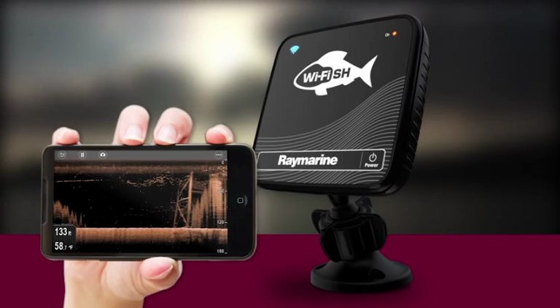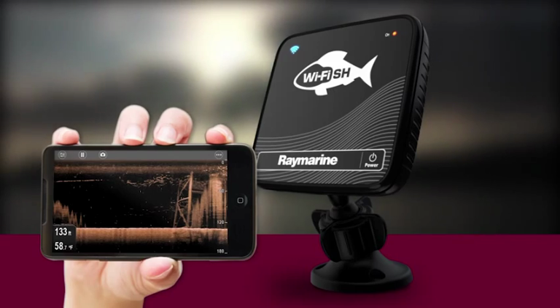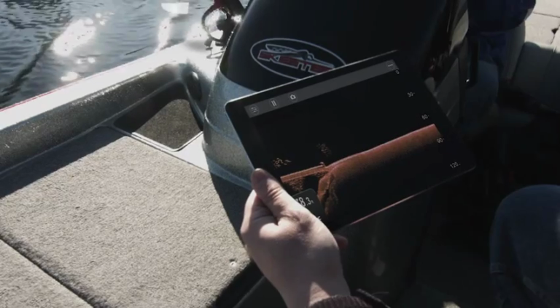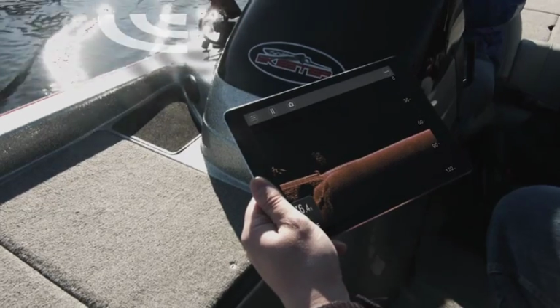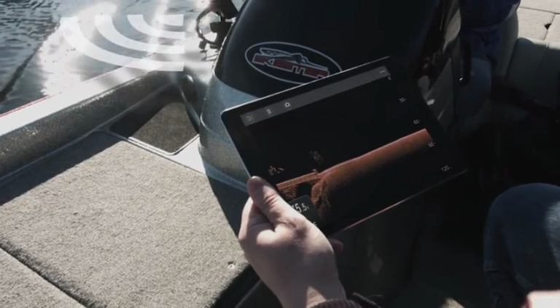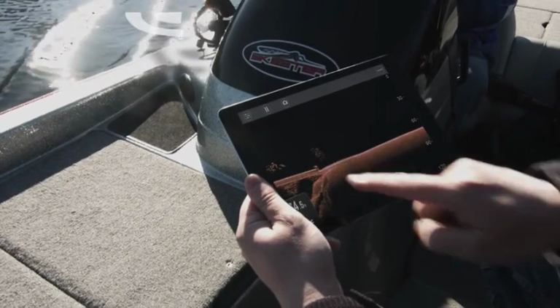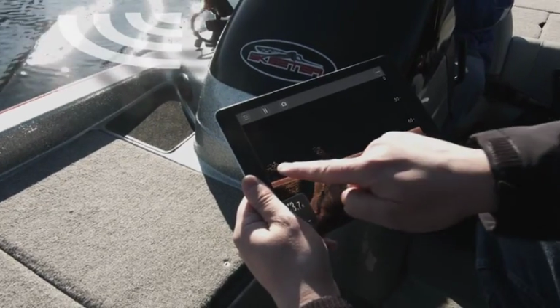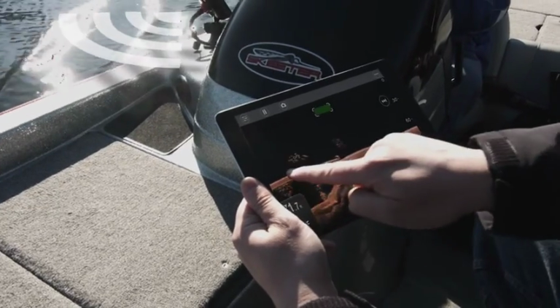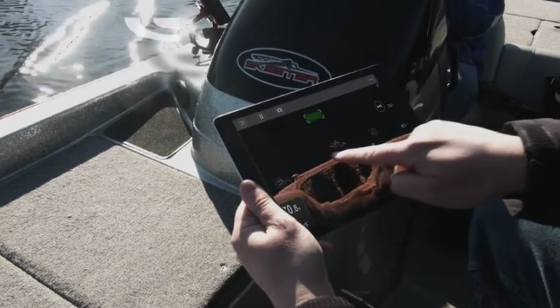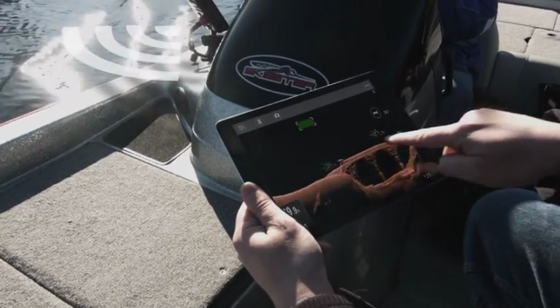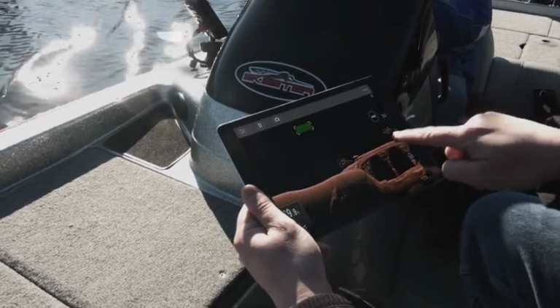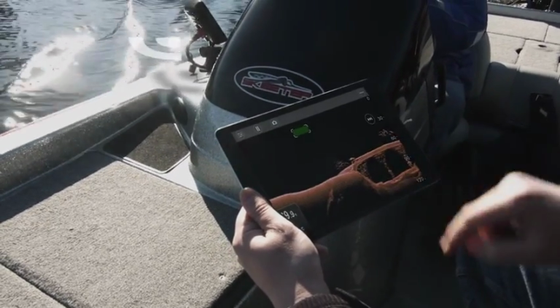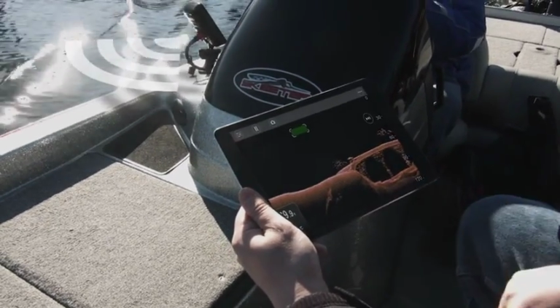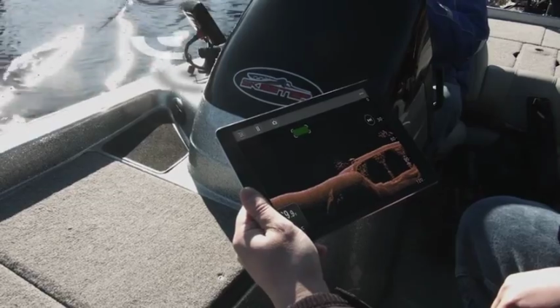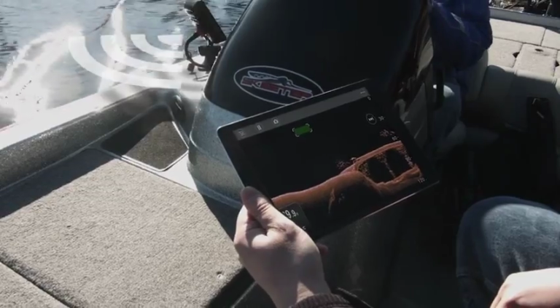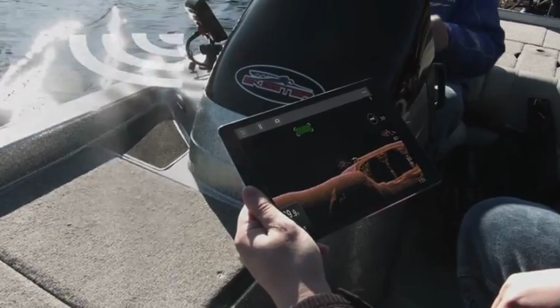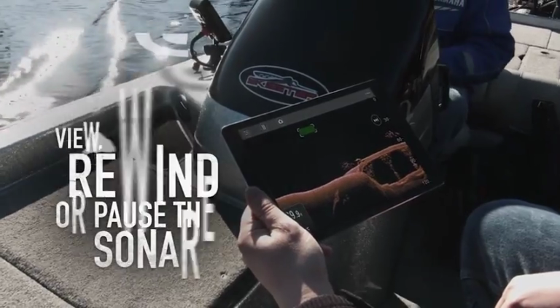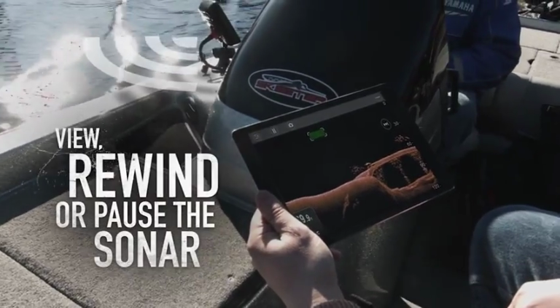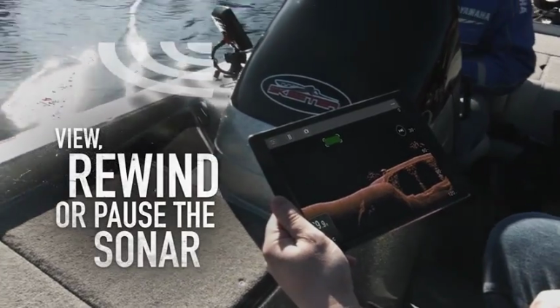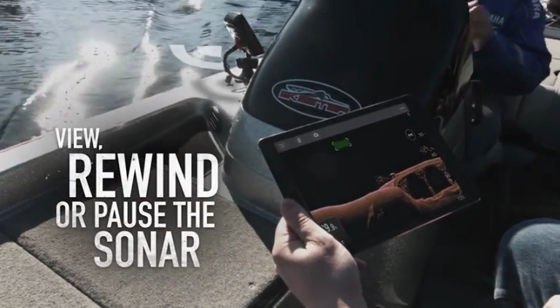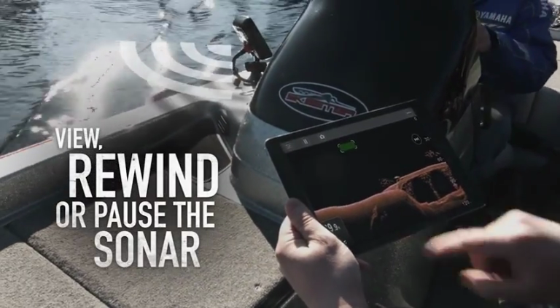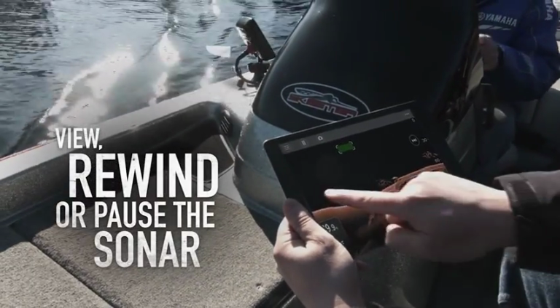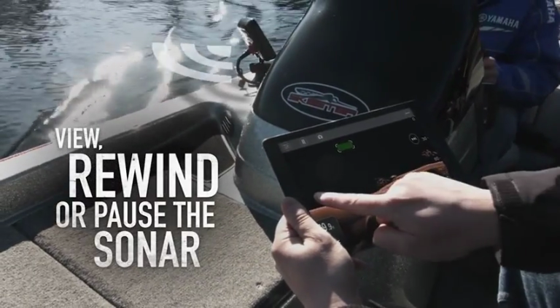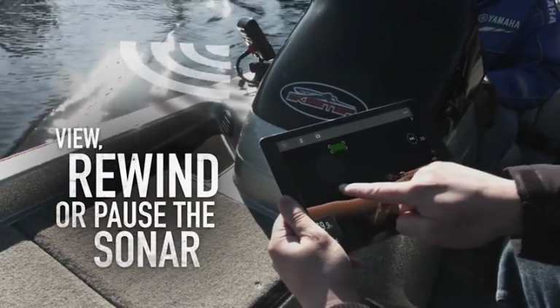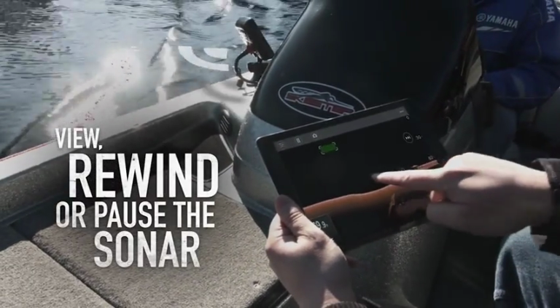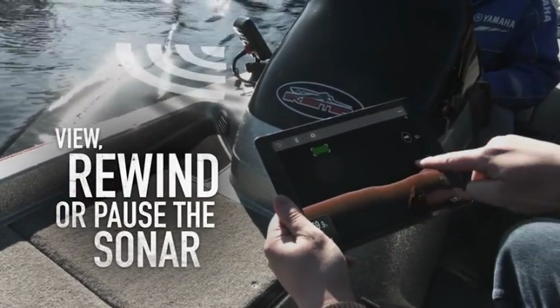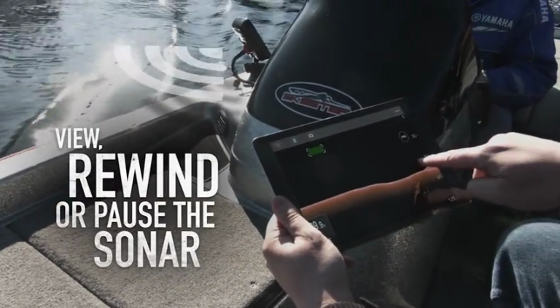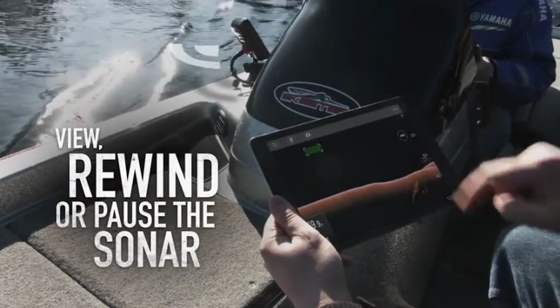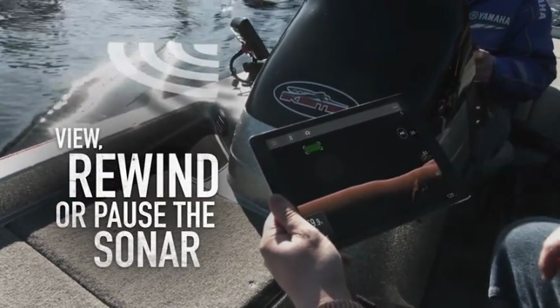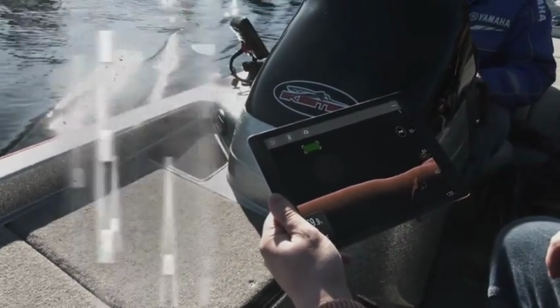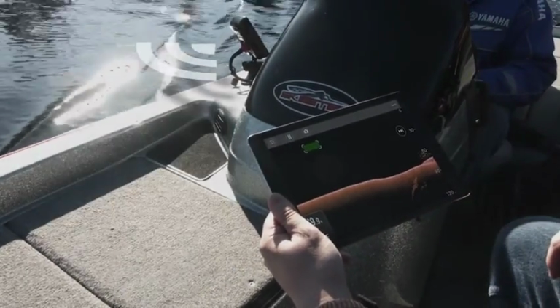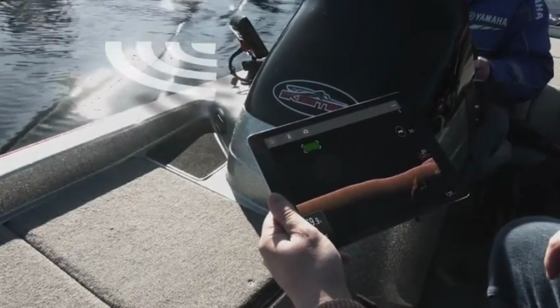Once connected to Dragonfly Pro or Yfish, you can view, rewind, or pause the sonar right on your tablet or phone.